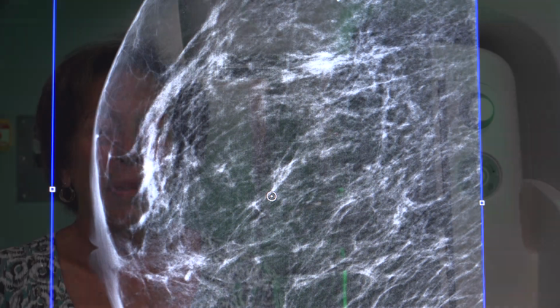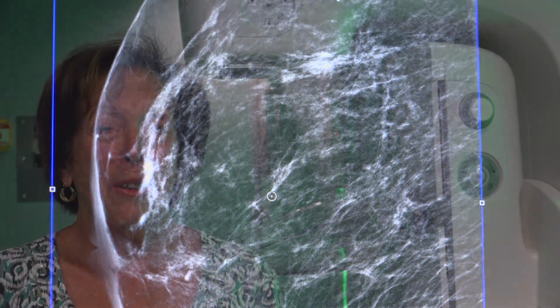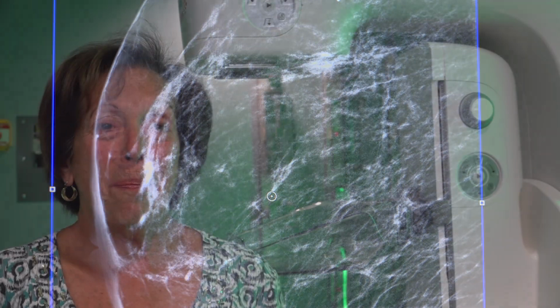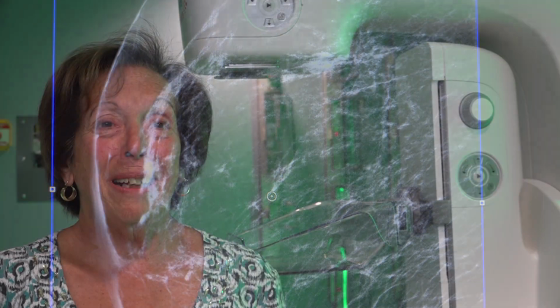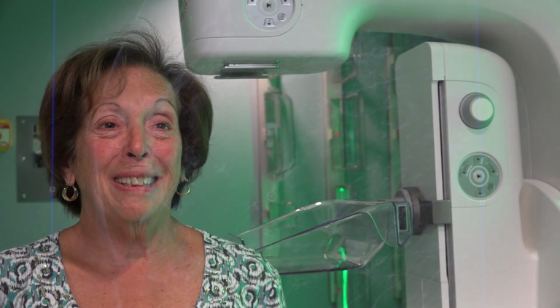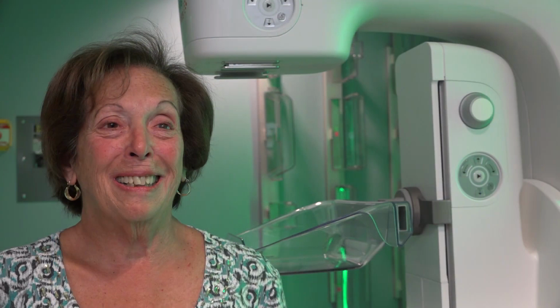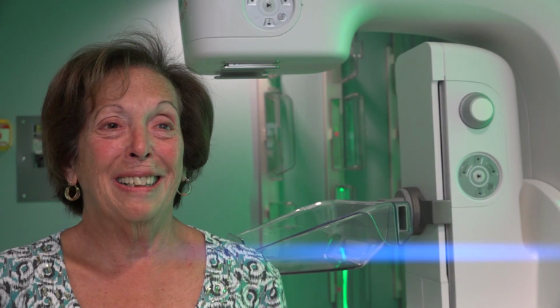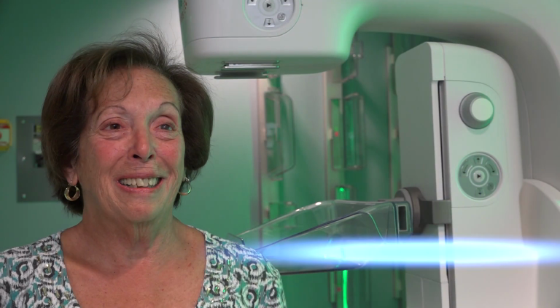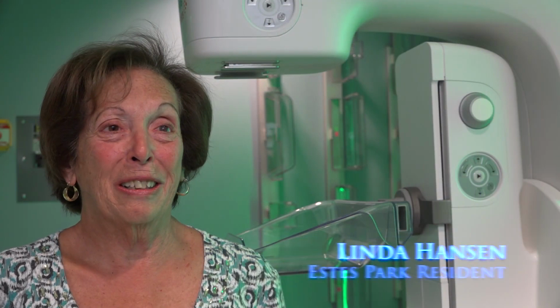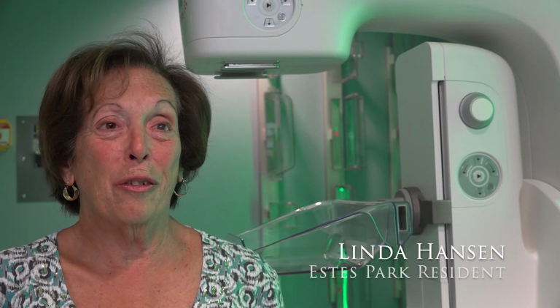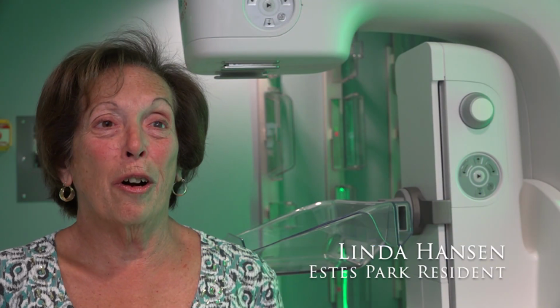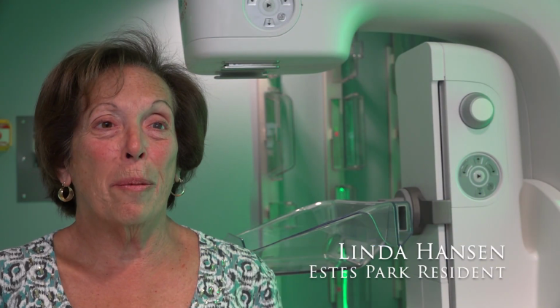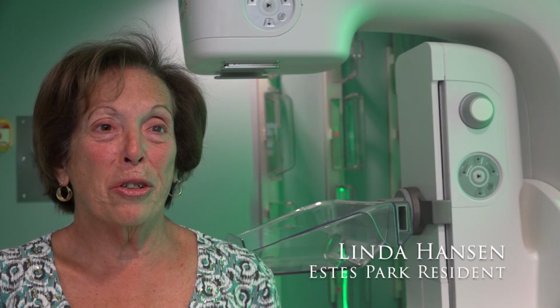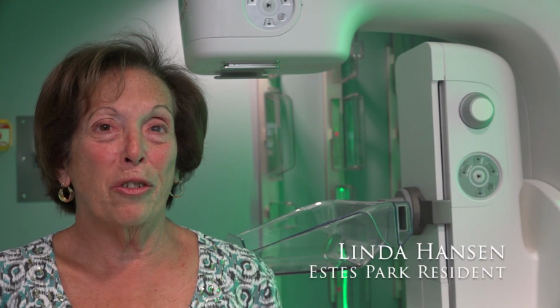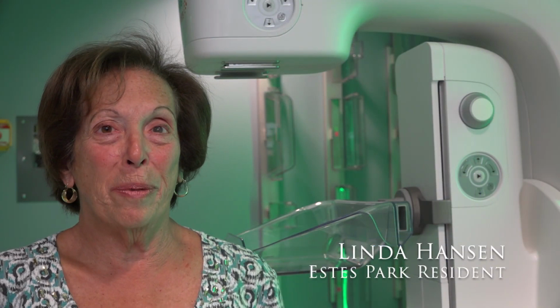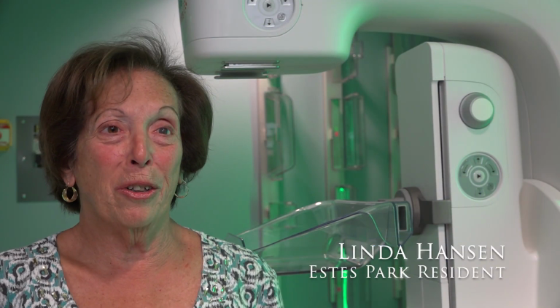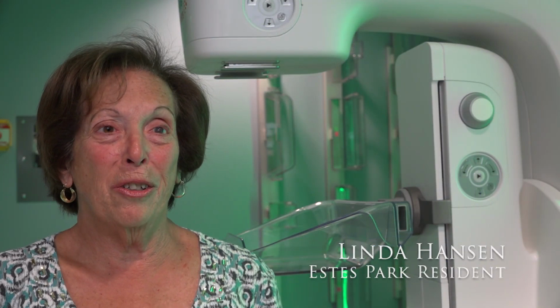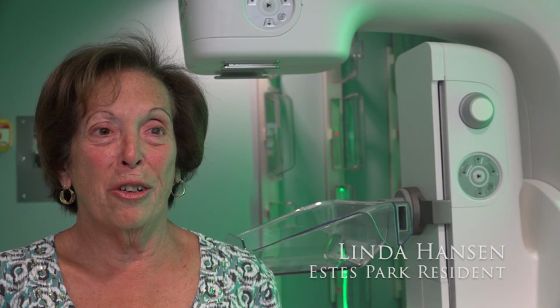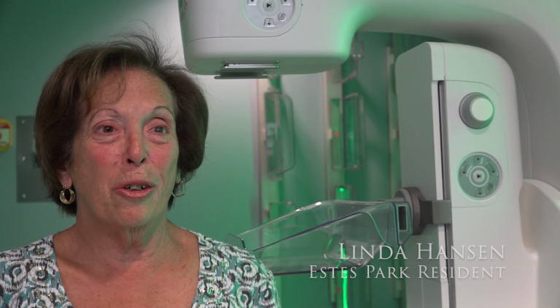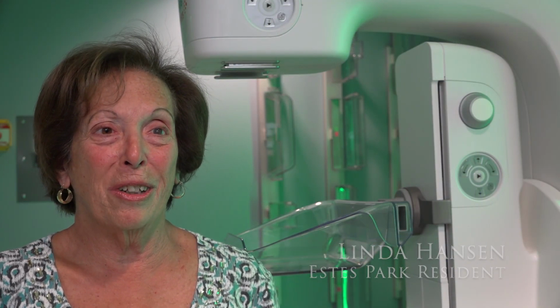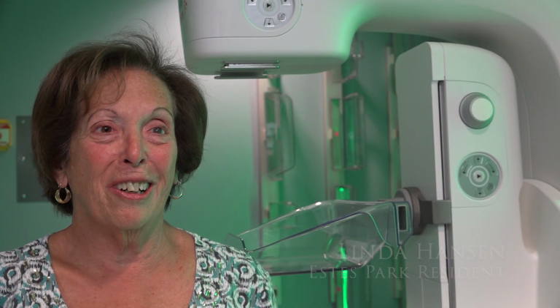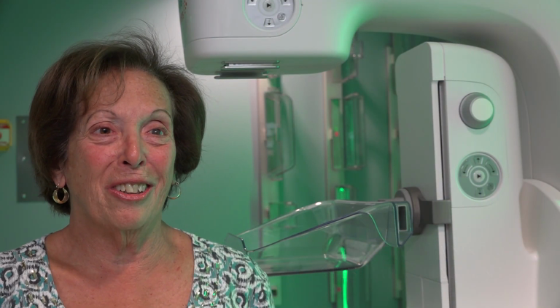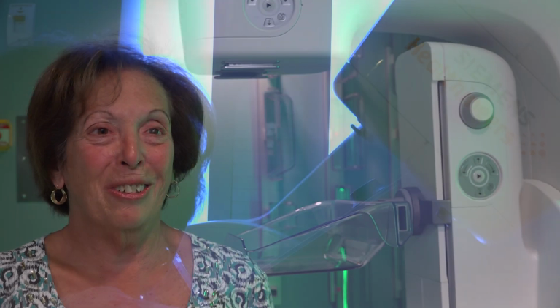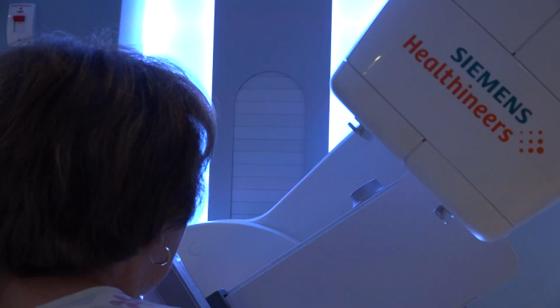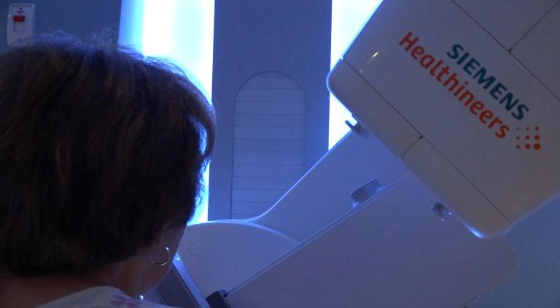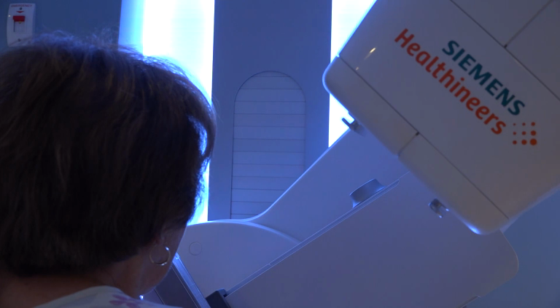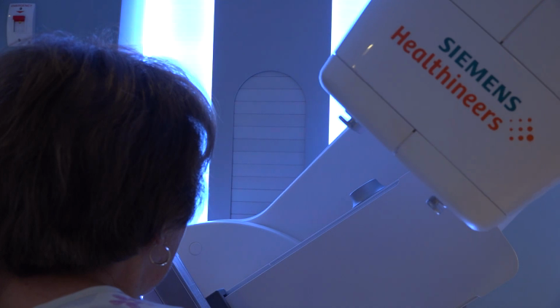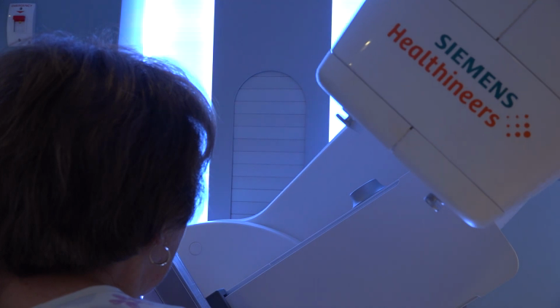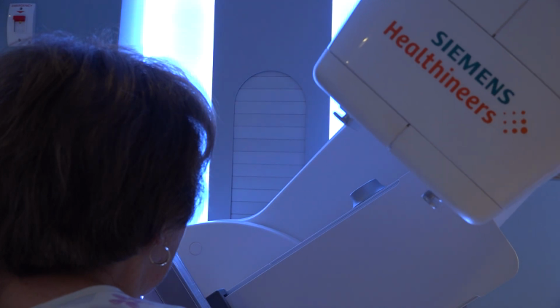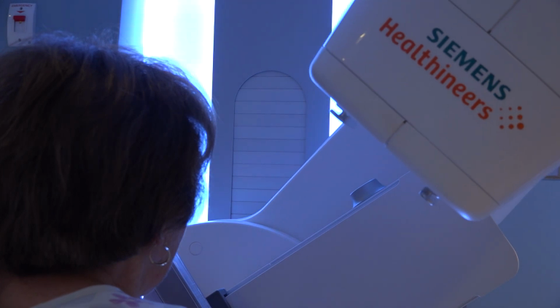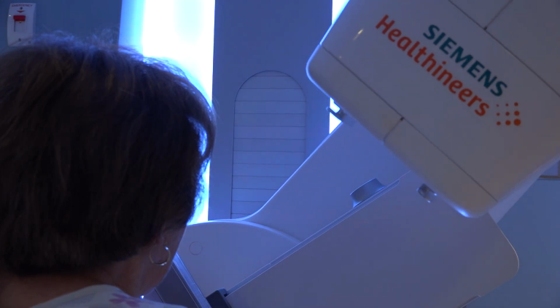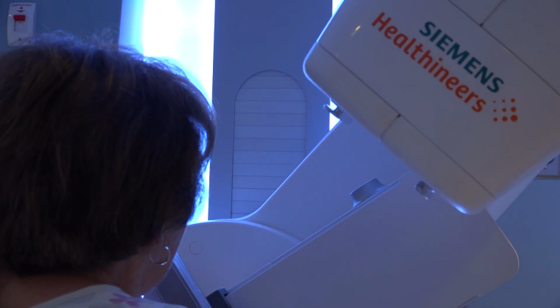It's painless, and so far all my results have been good, so there's no reason not to. It's just pressure at the most.